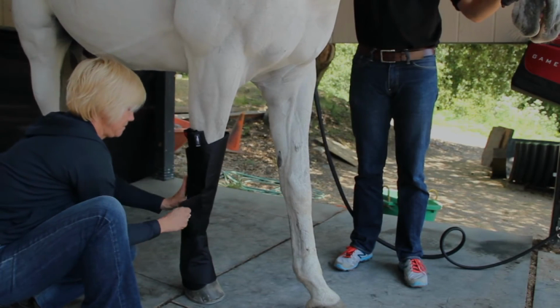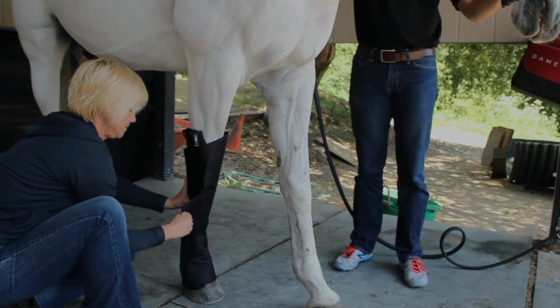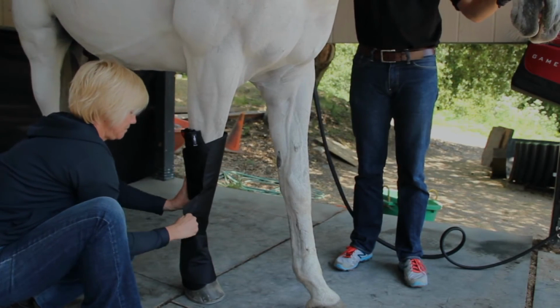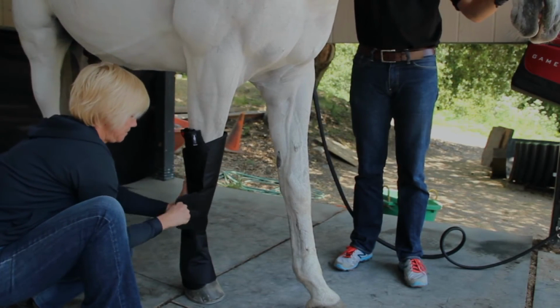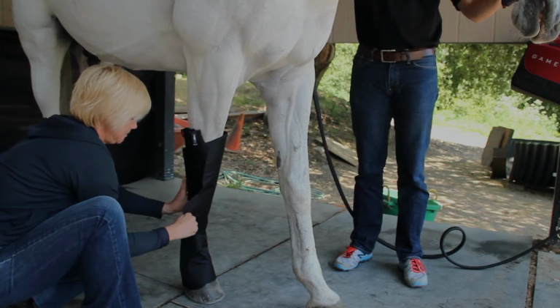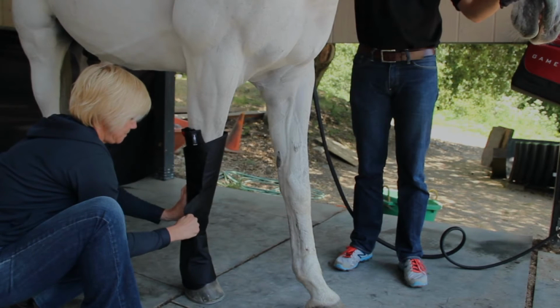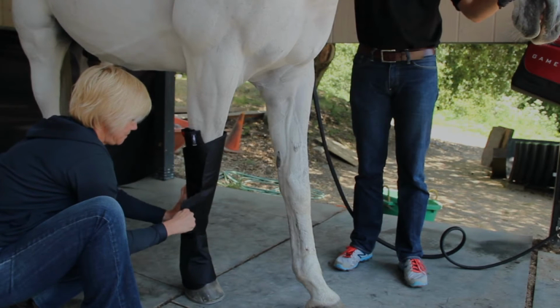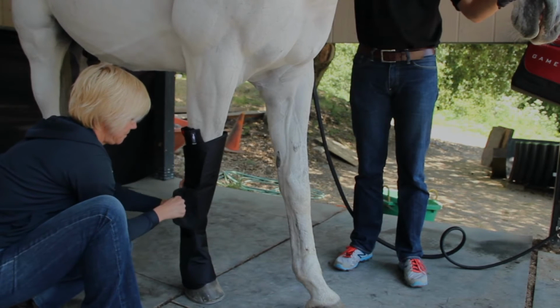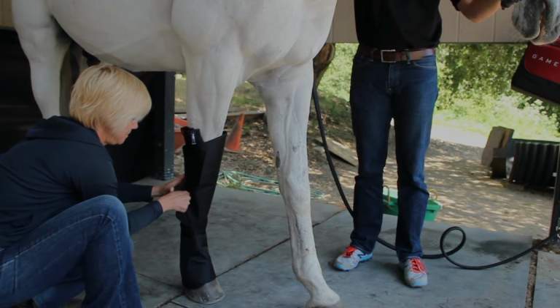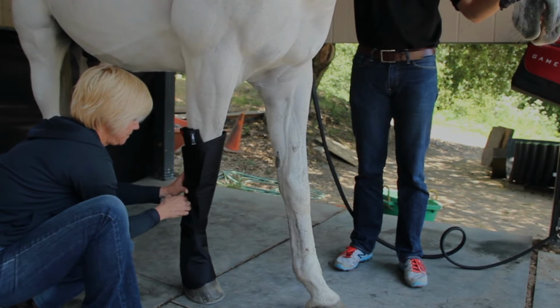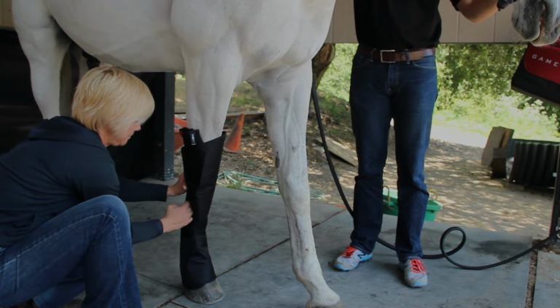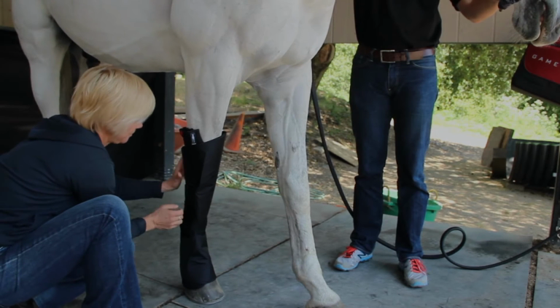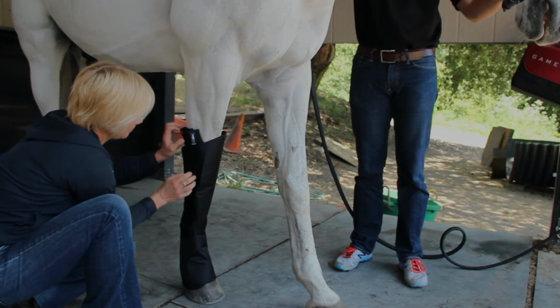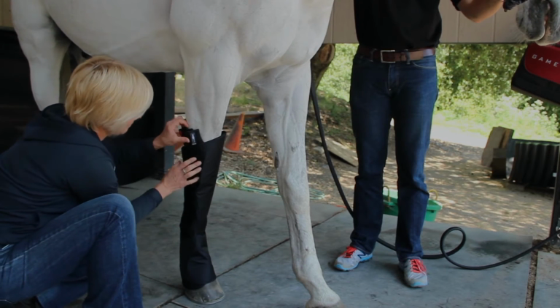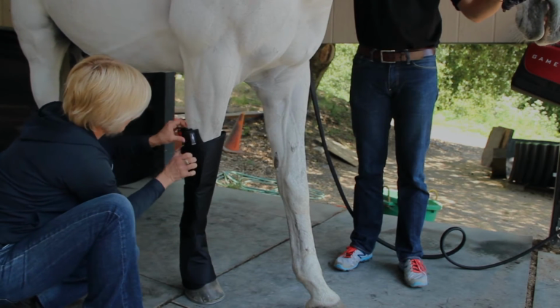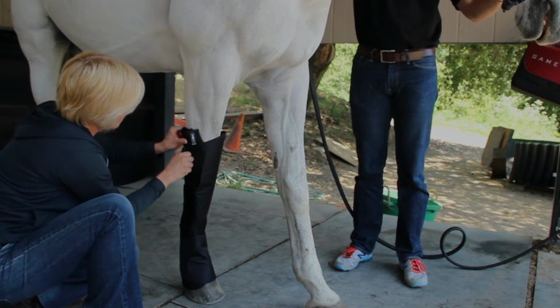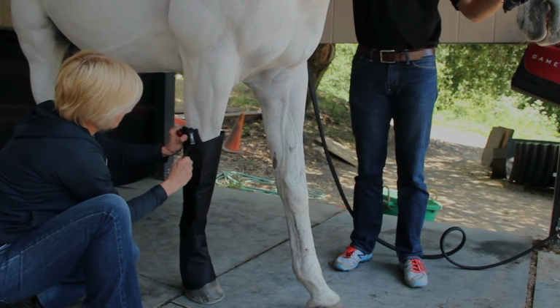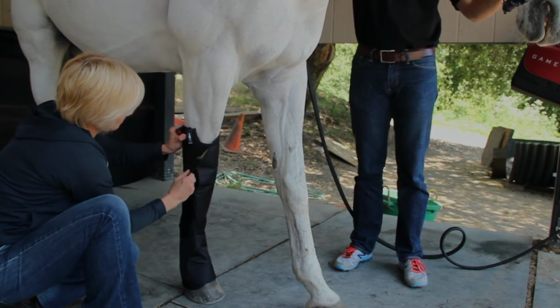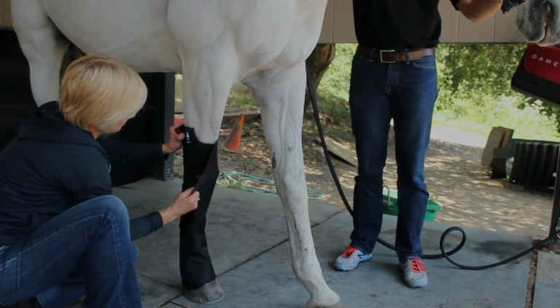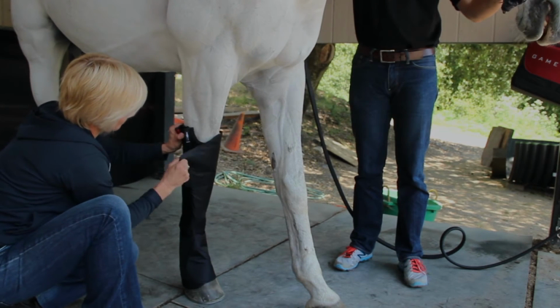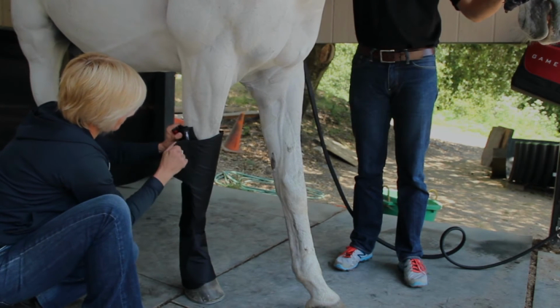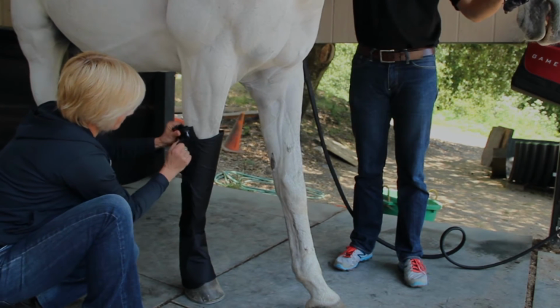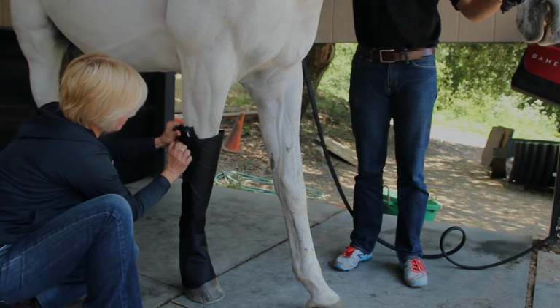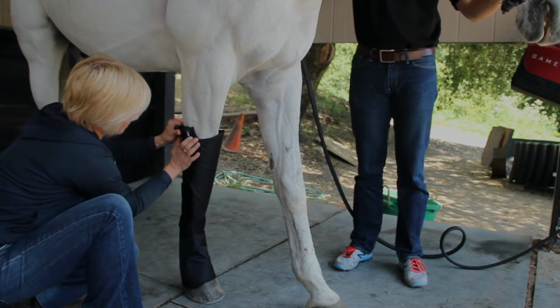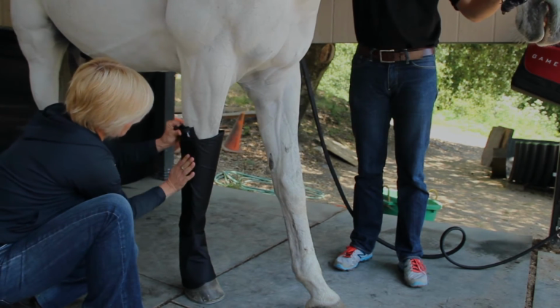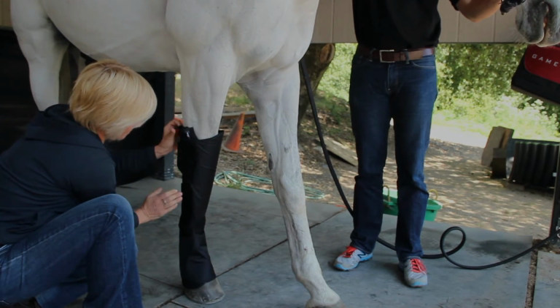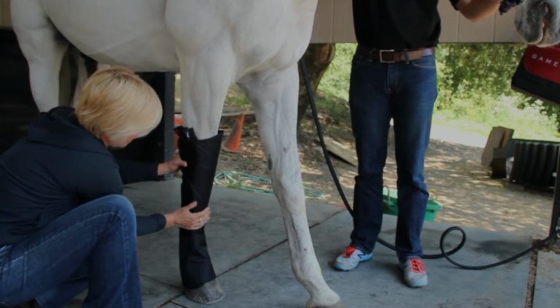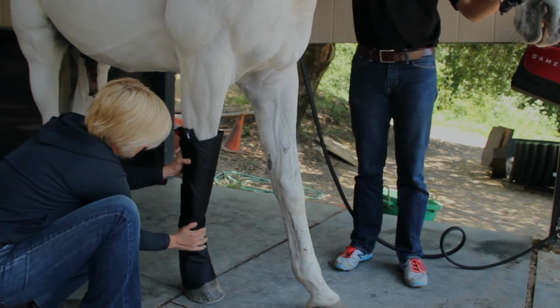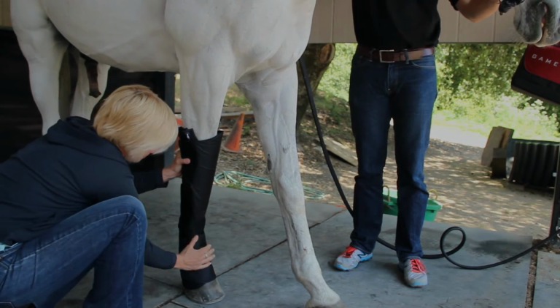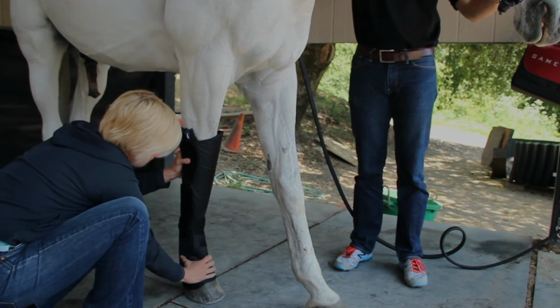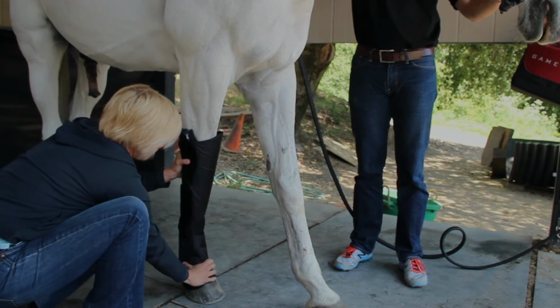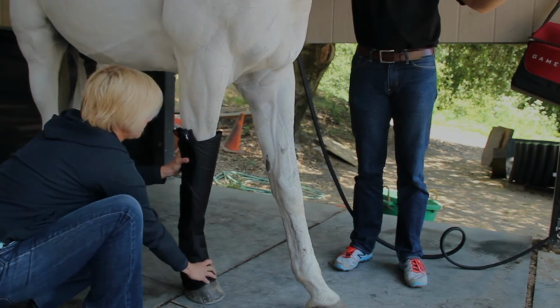From the top of the knee down to the hoof in front, or from the base of the hock down to the hoof.